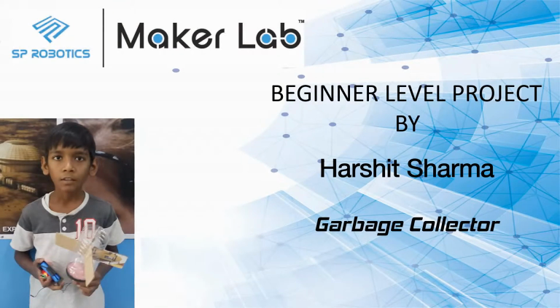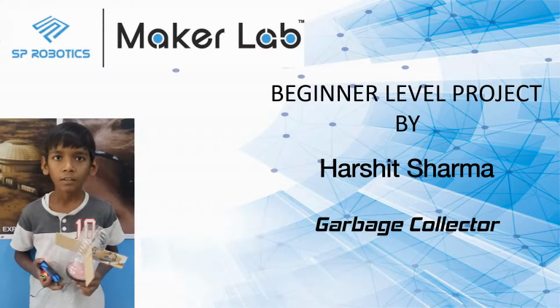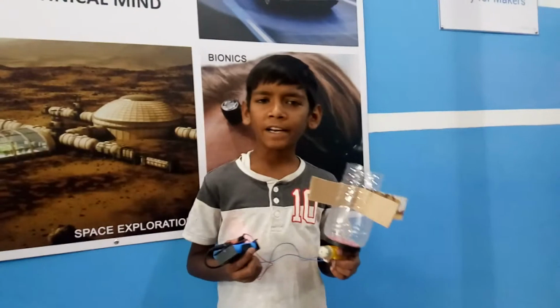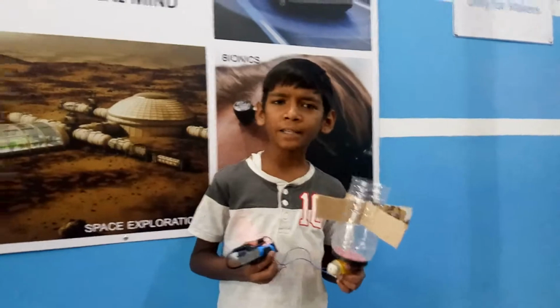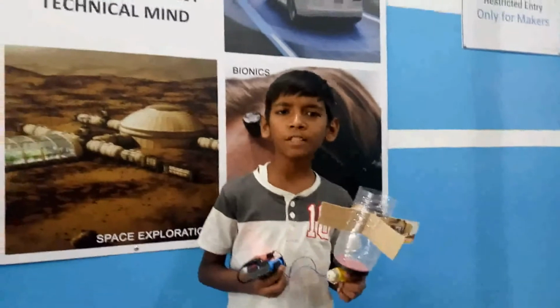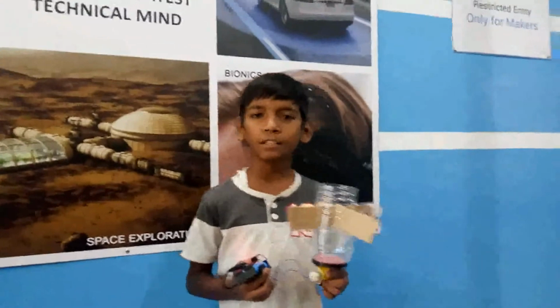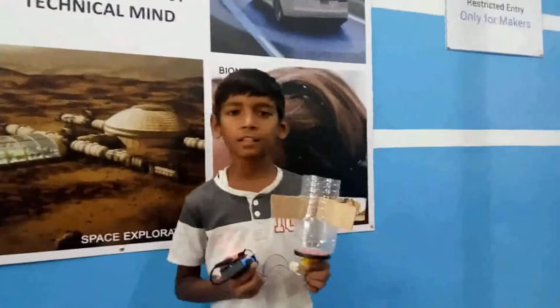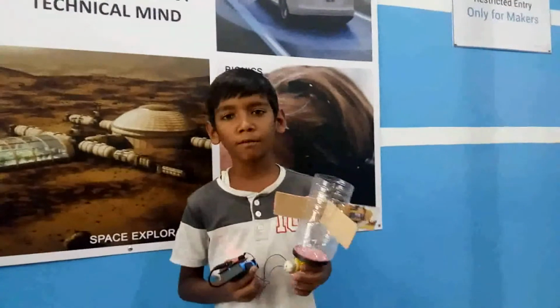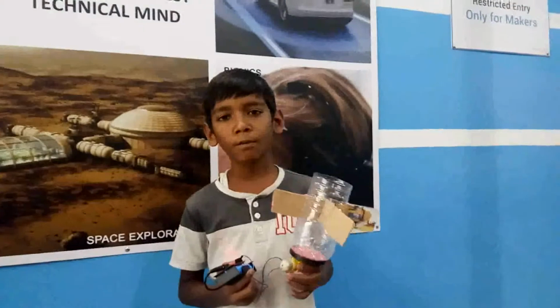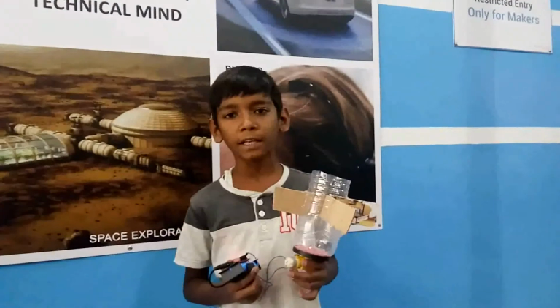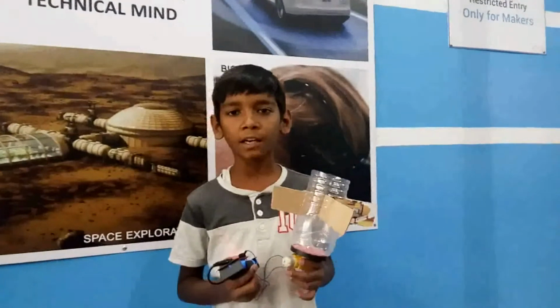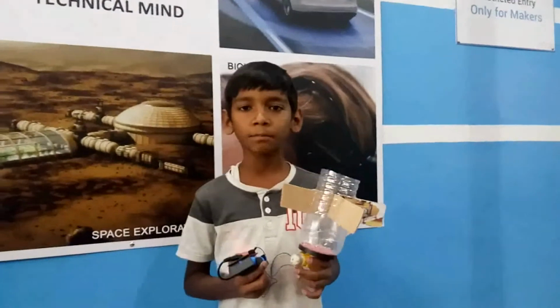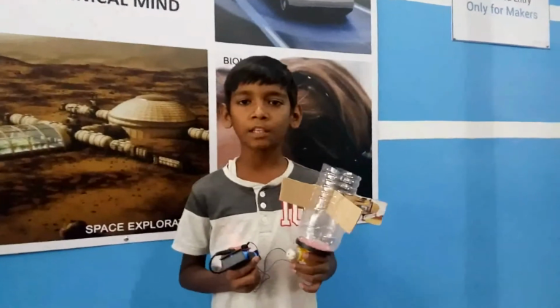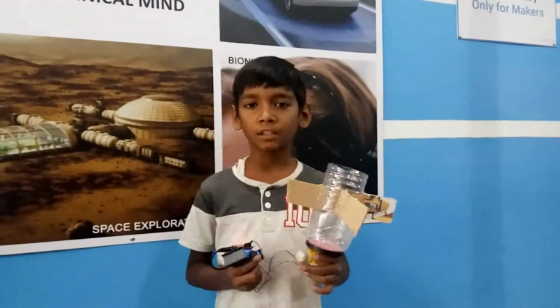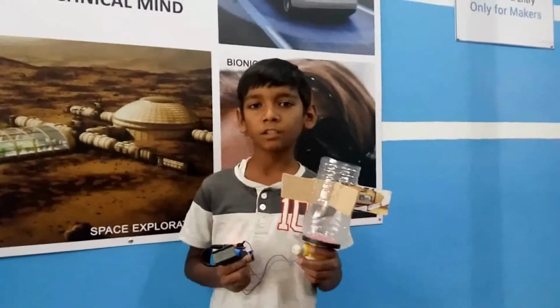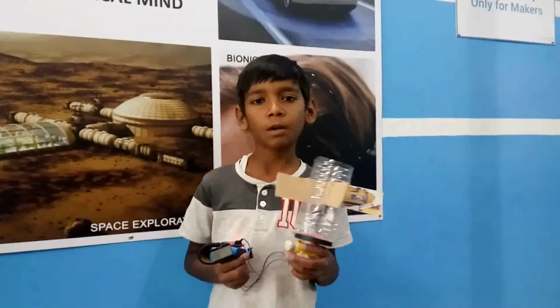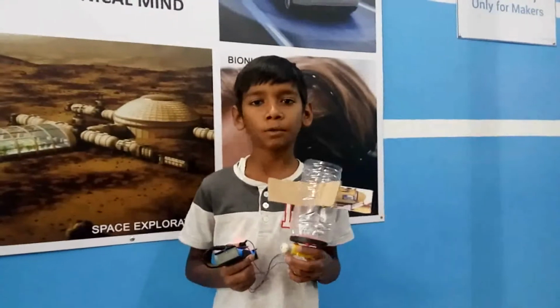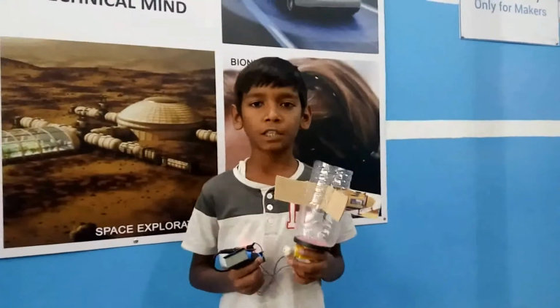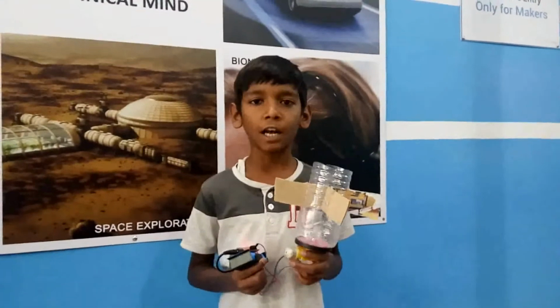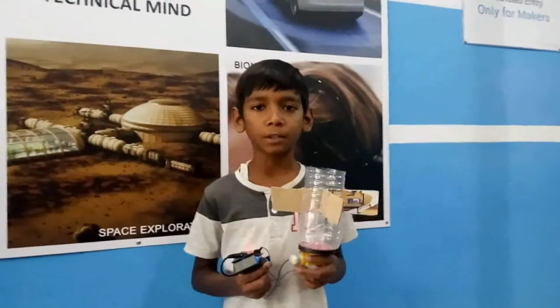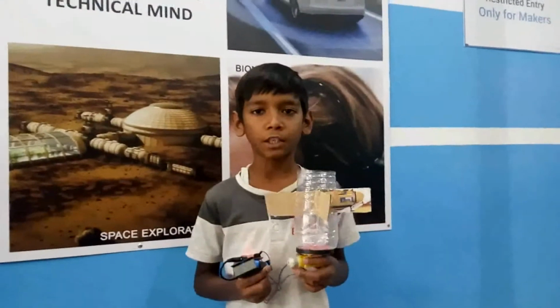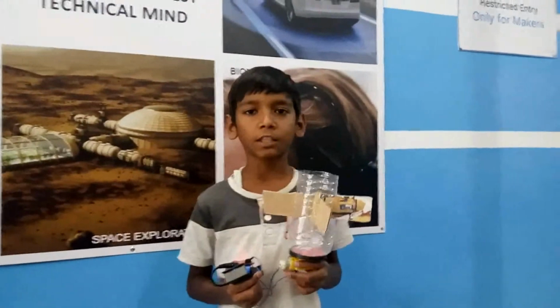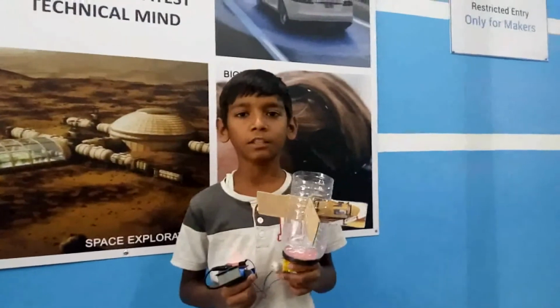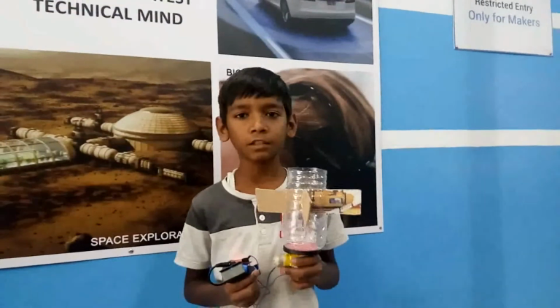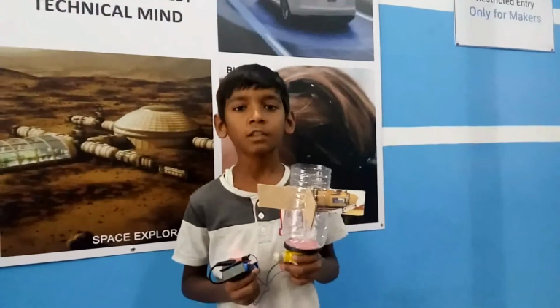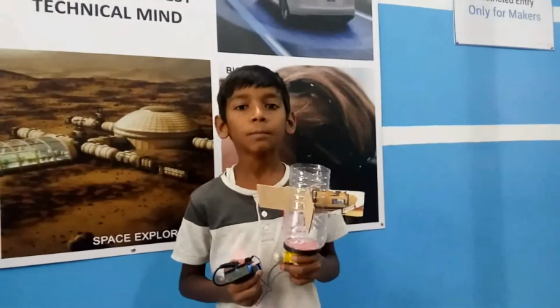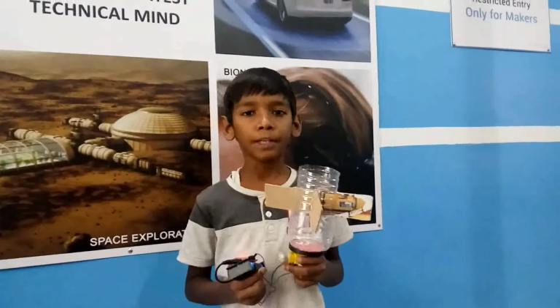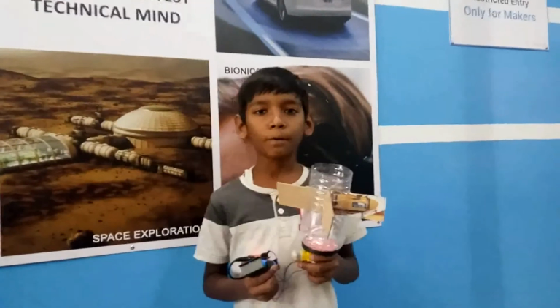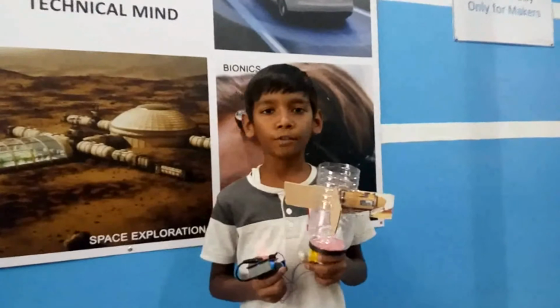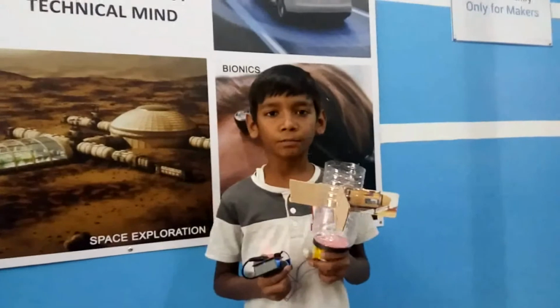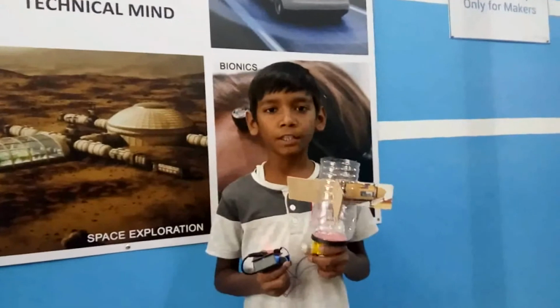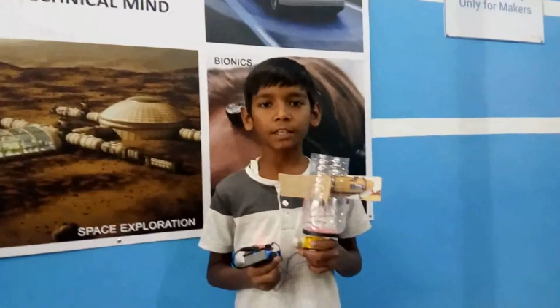My name is Ashit. I am from Ekal Lactanic. This is my project: garbage collector. This is made up of waste material.